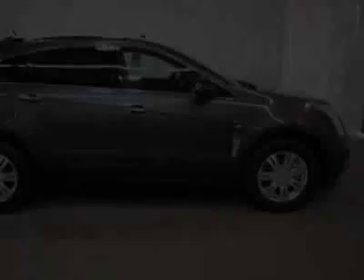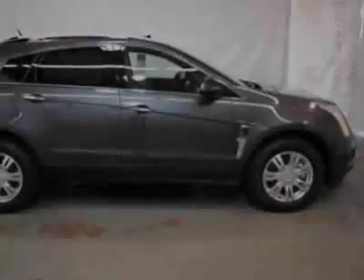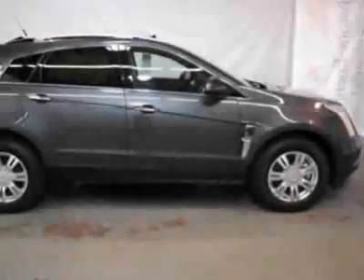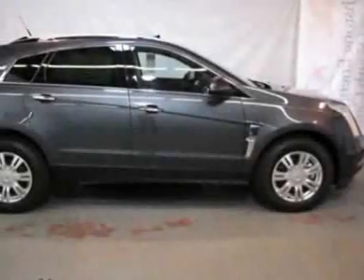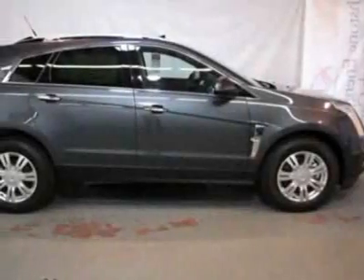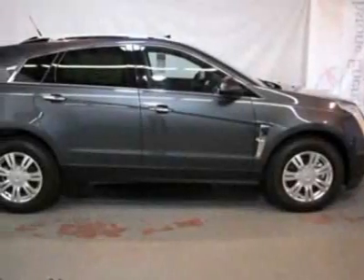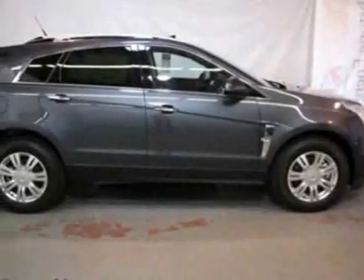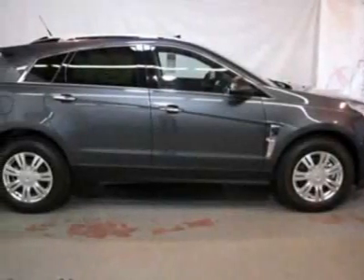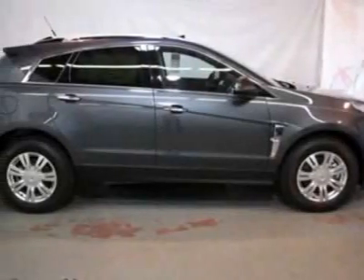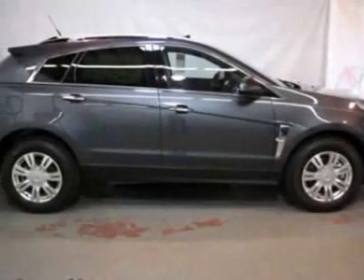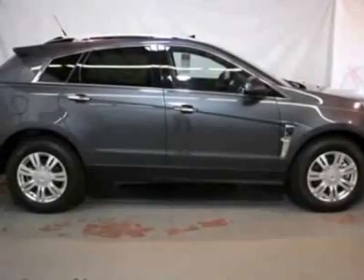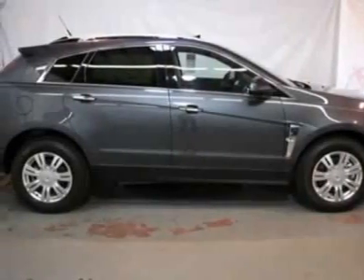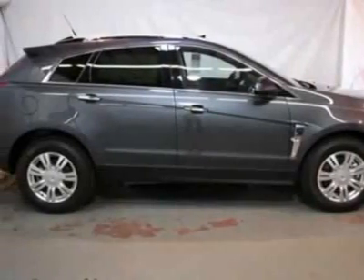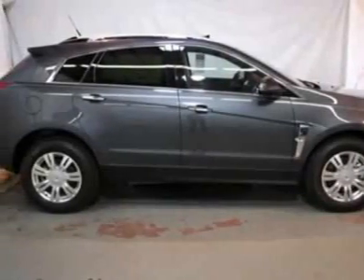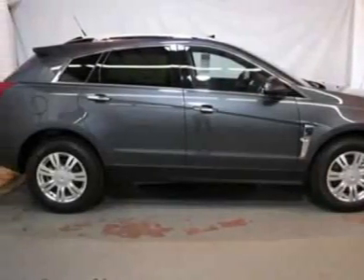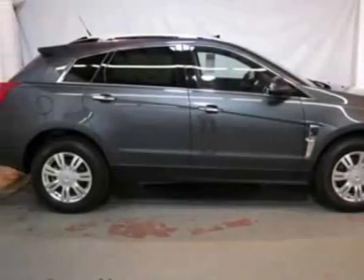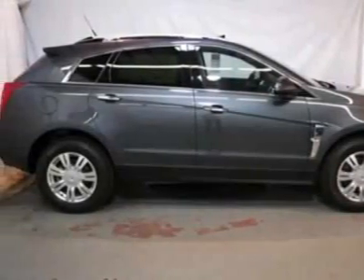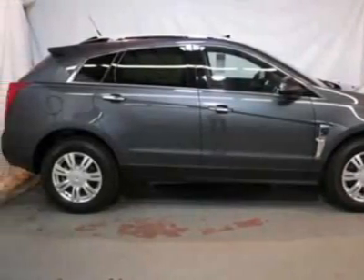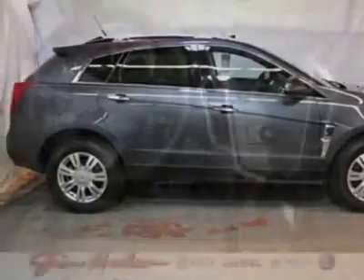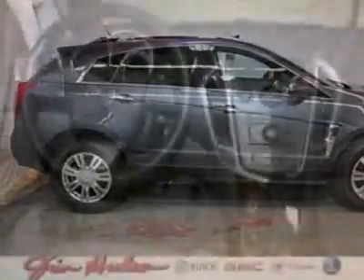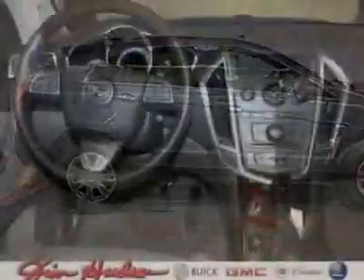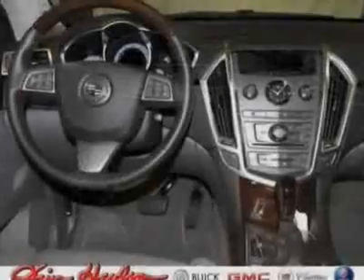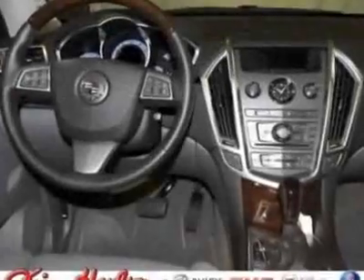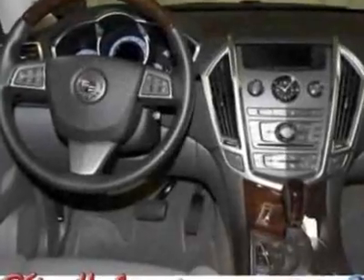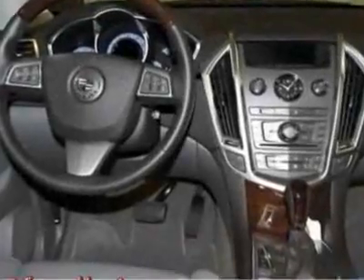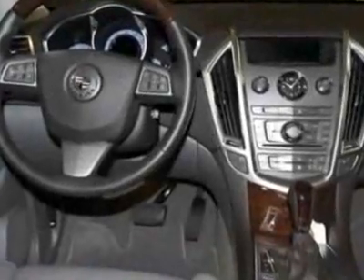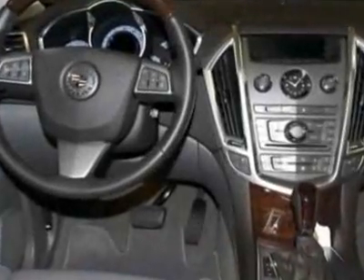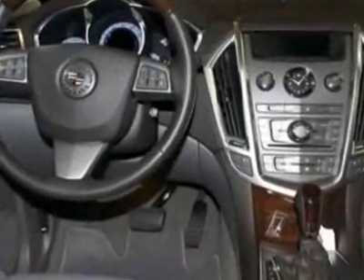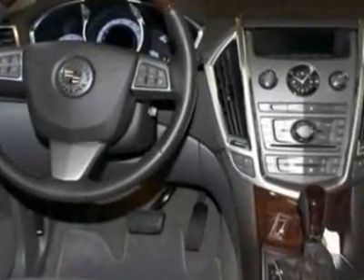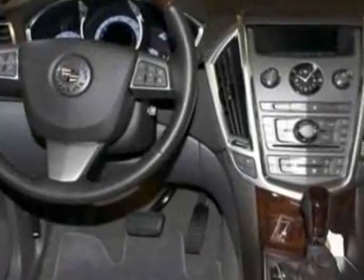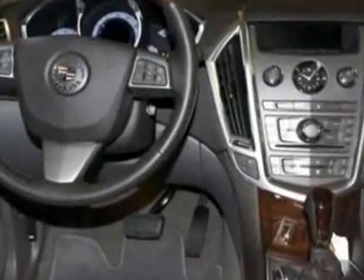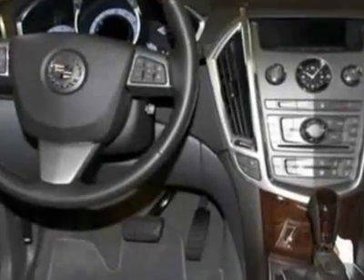Look at this new 2012 Cadillac SRX. For your protection, this vehicle has a full factory warranty.